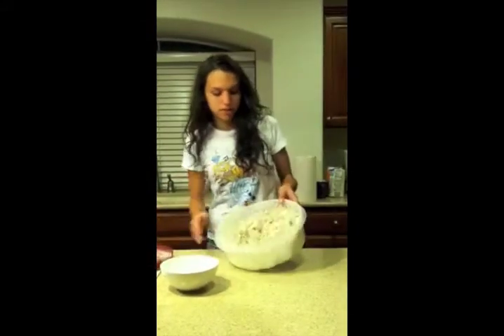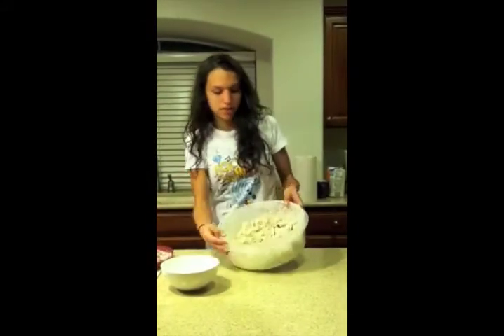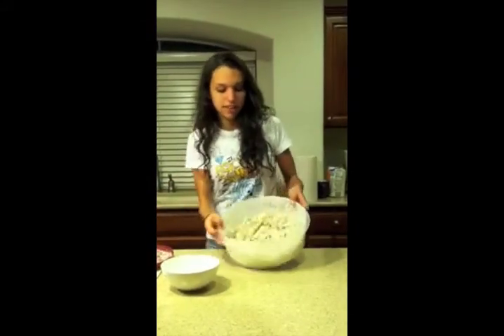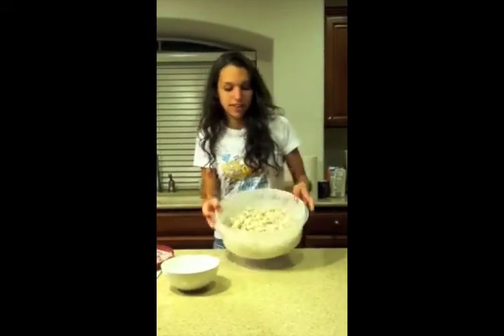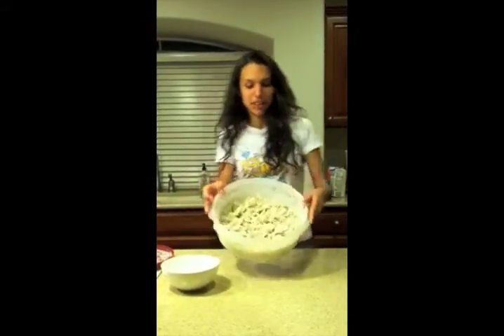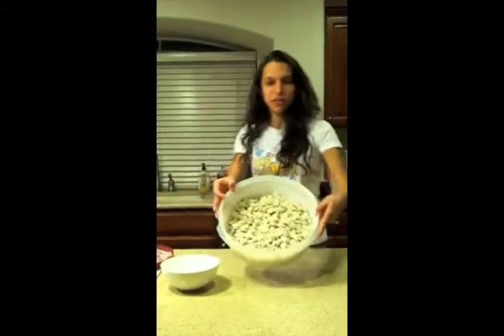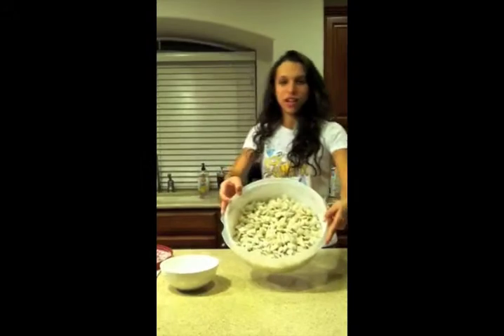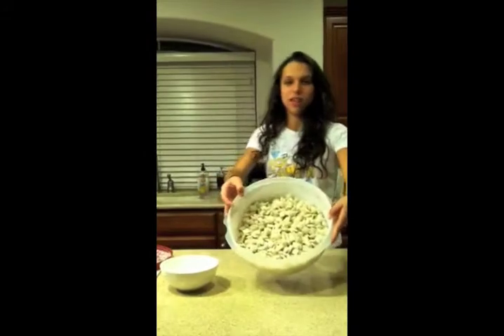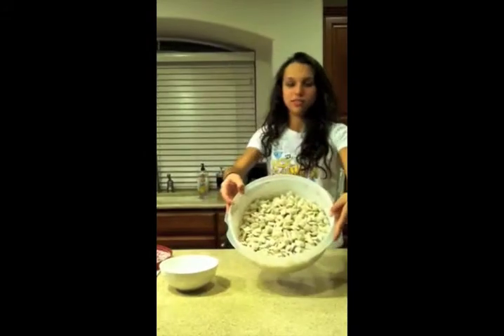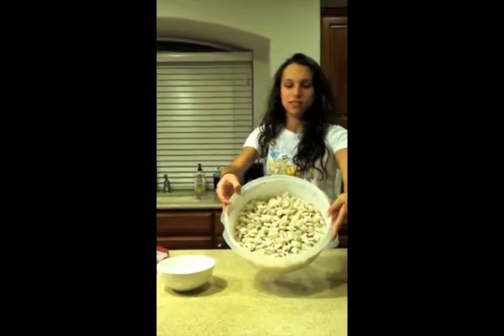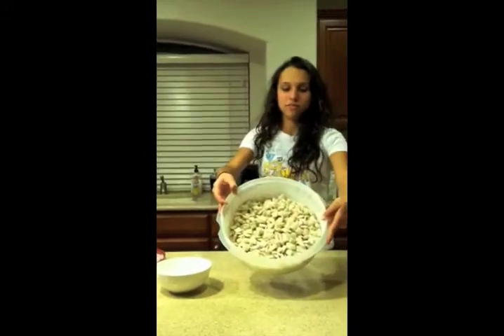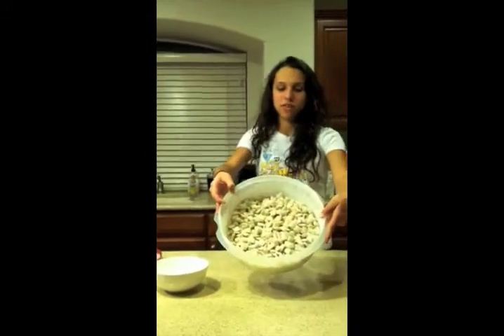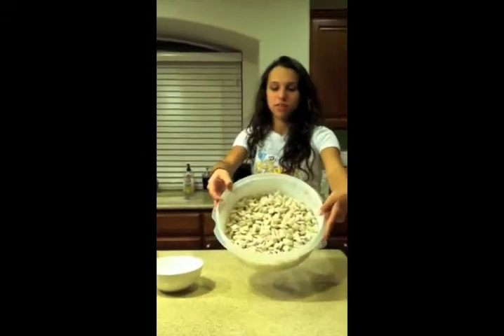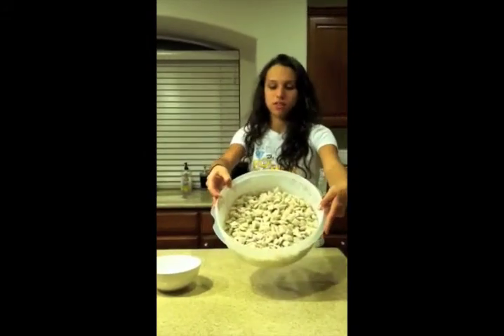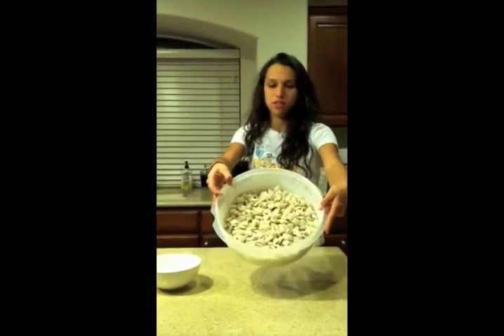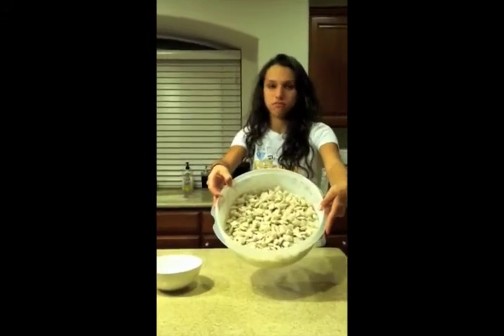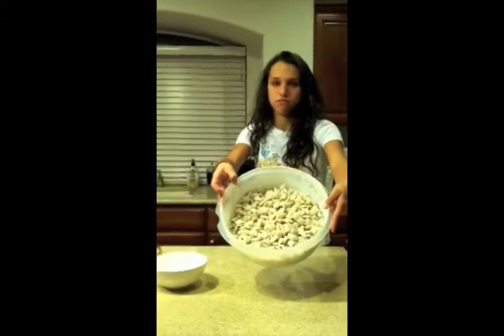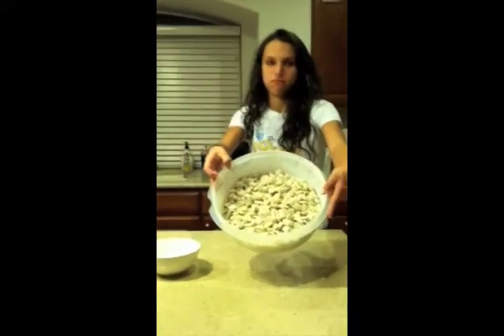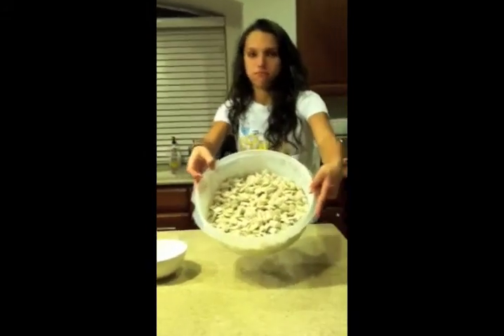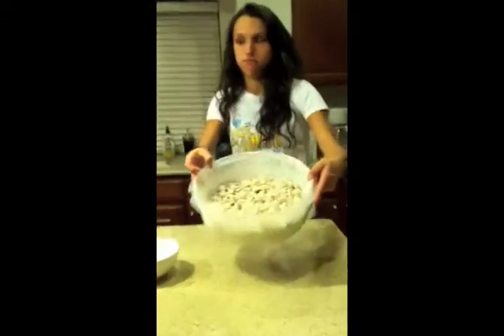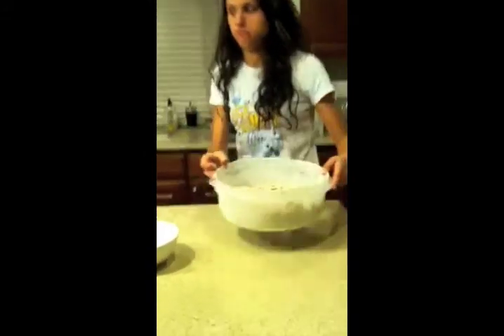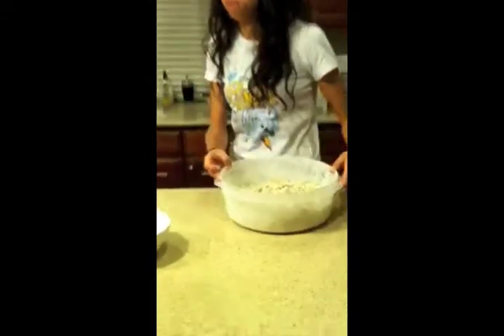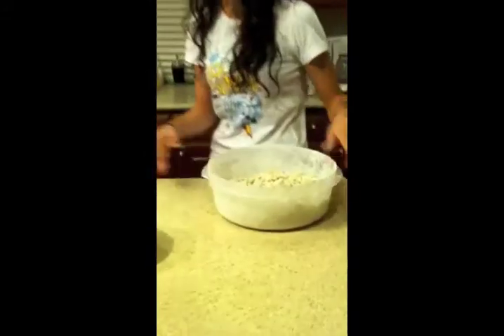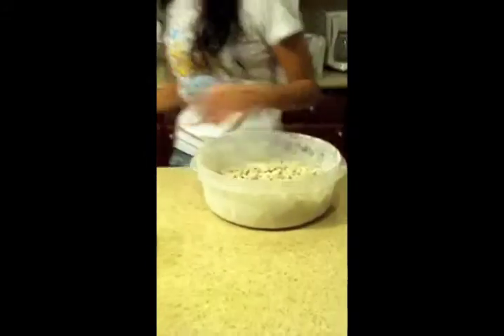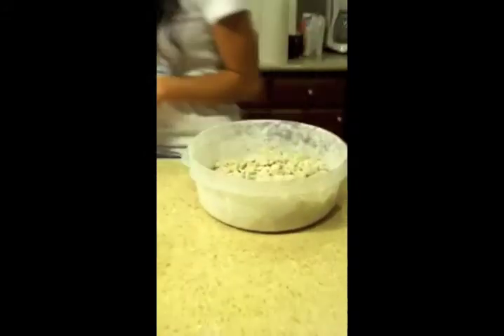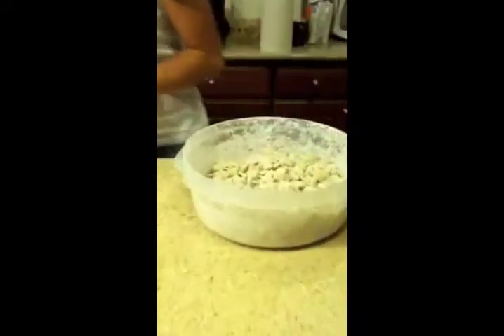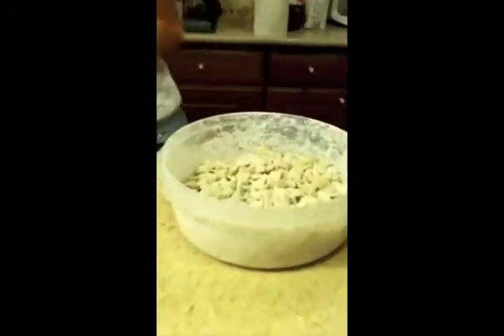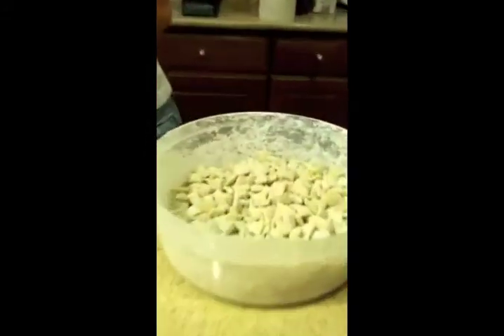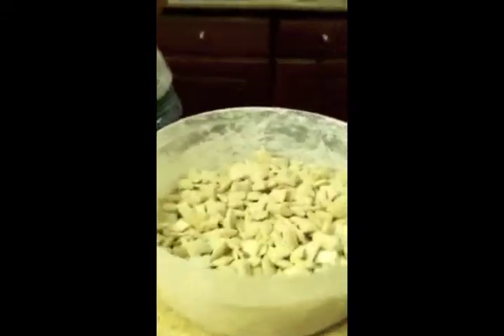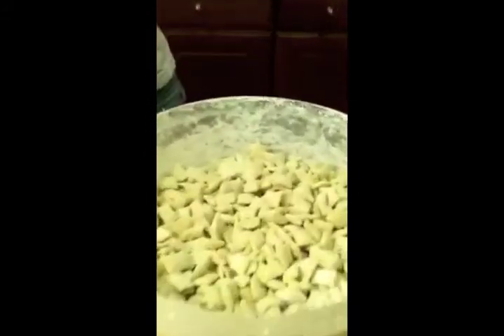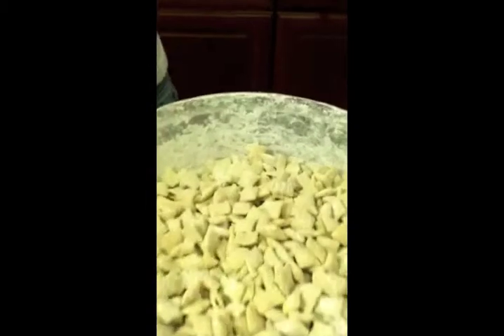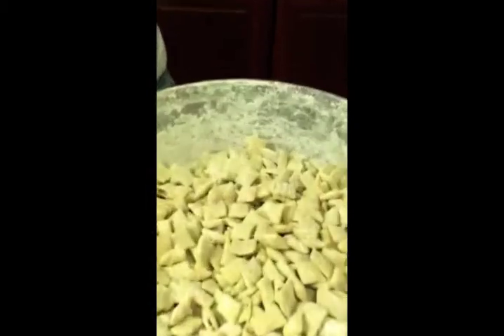At the end, you have Lemon Muddy Buddies.